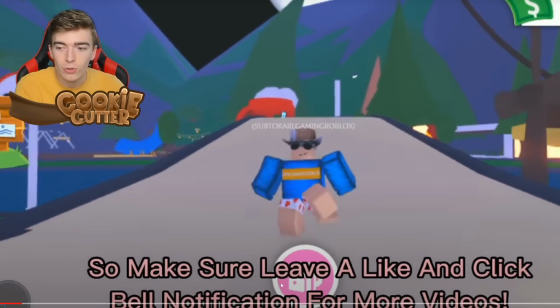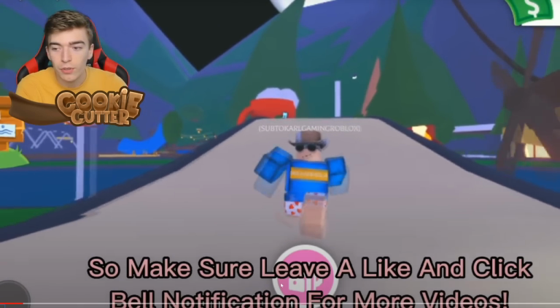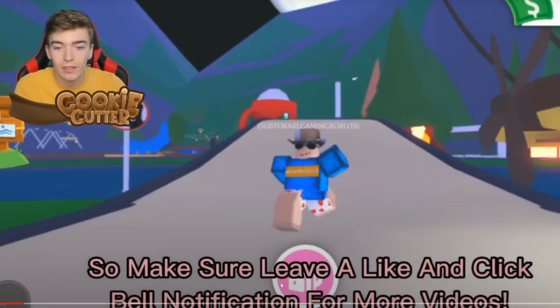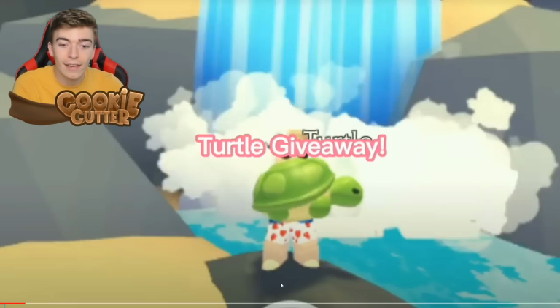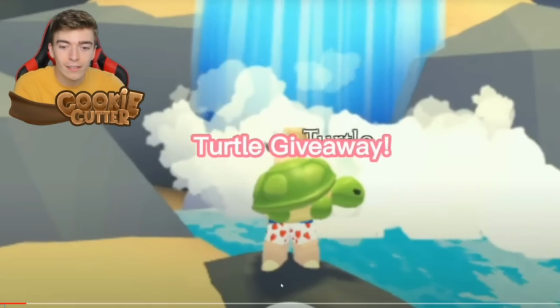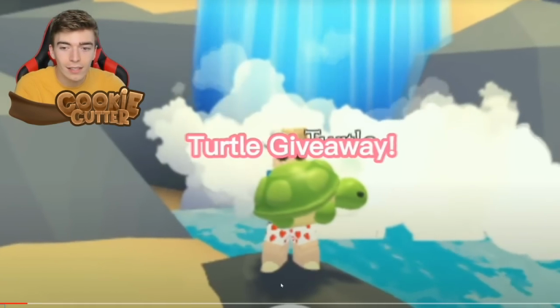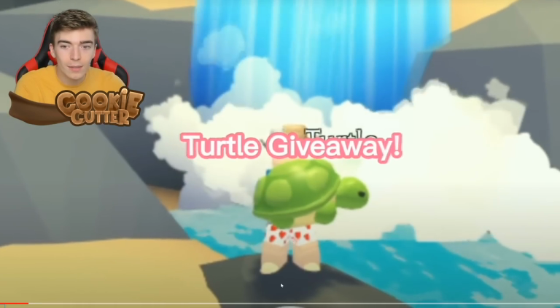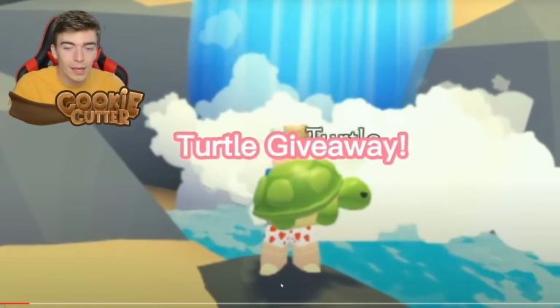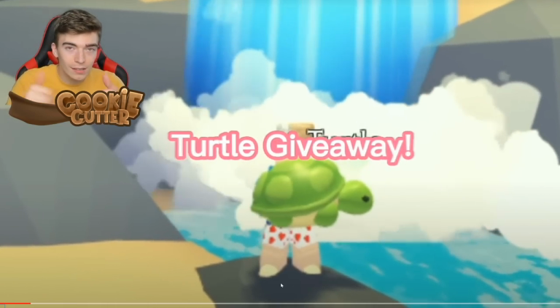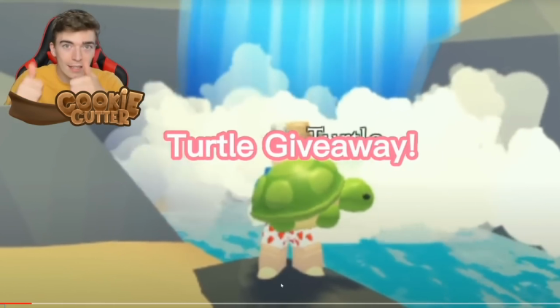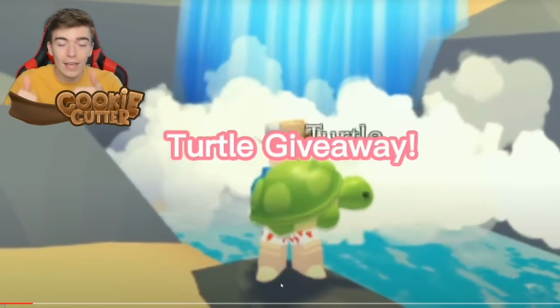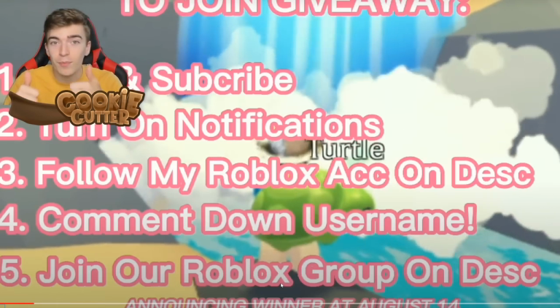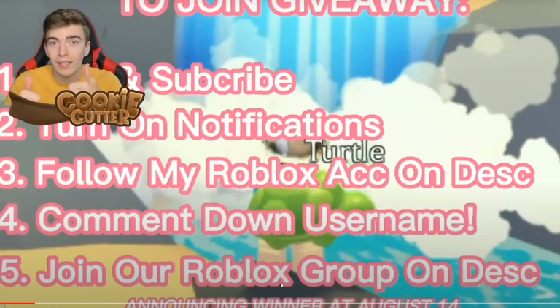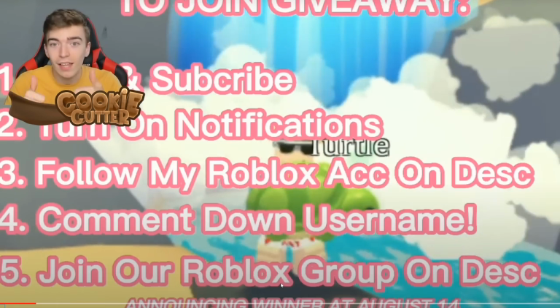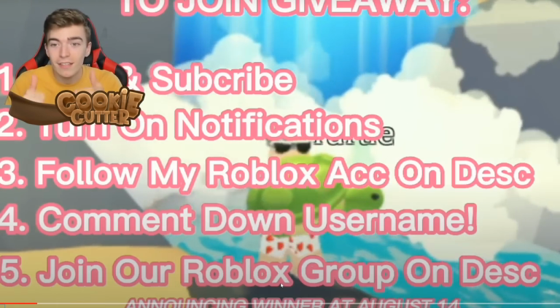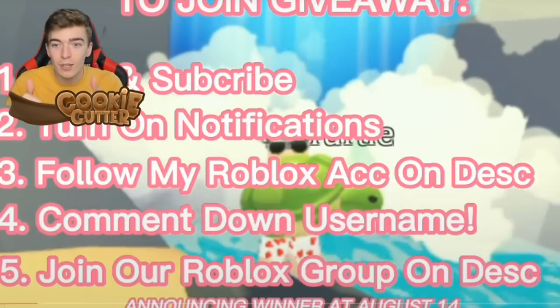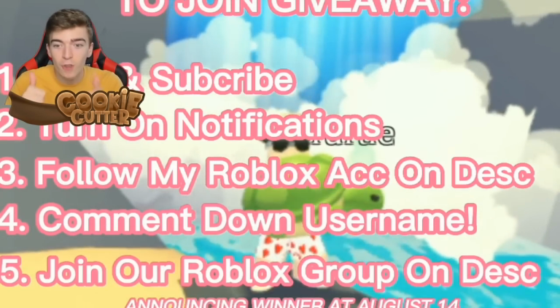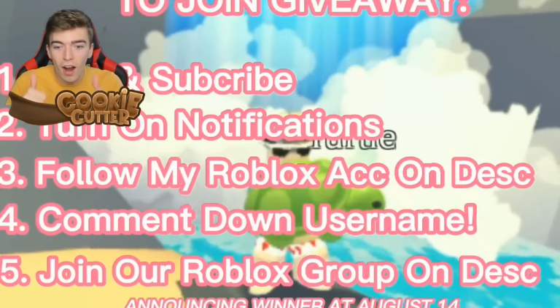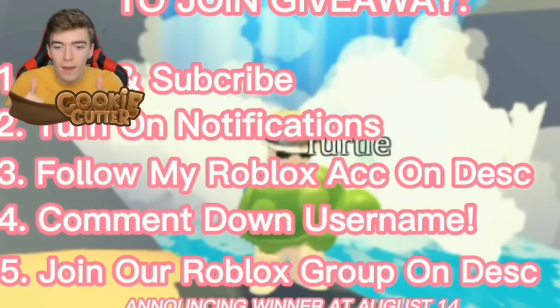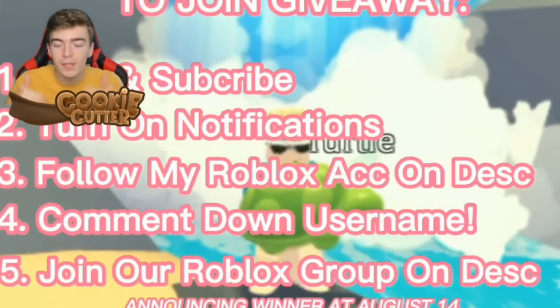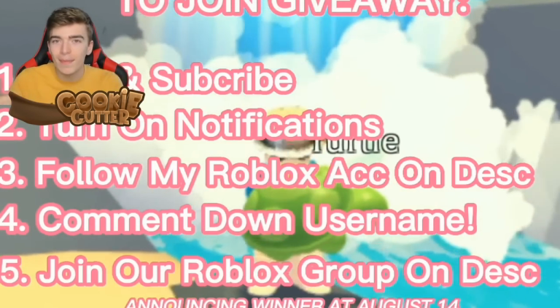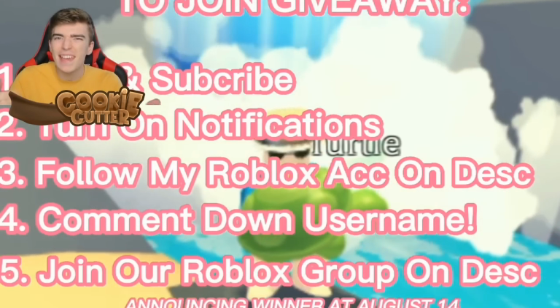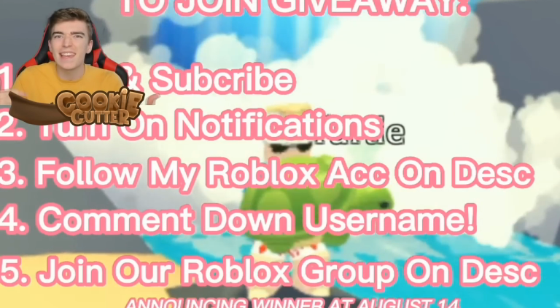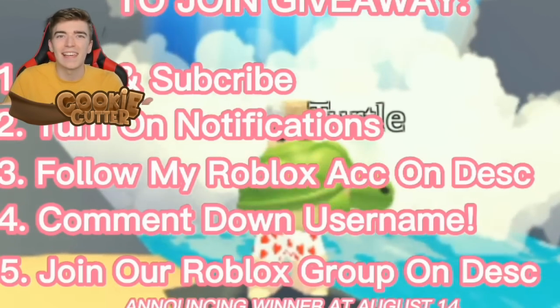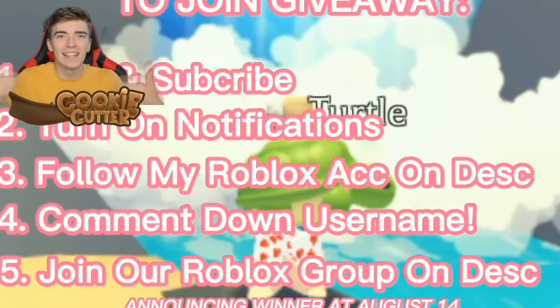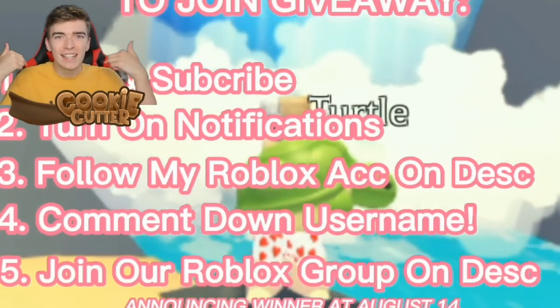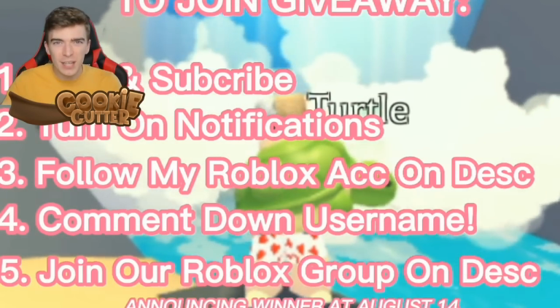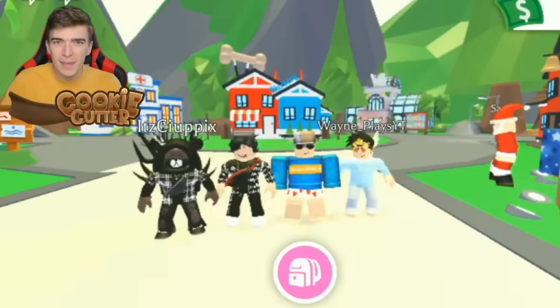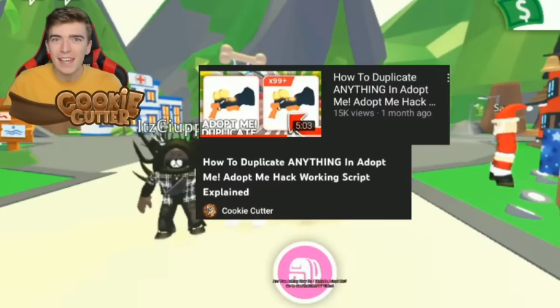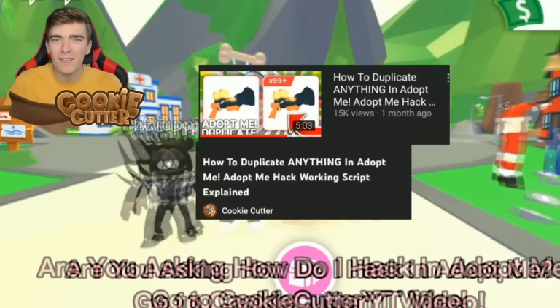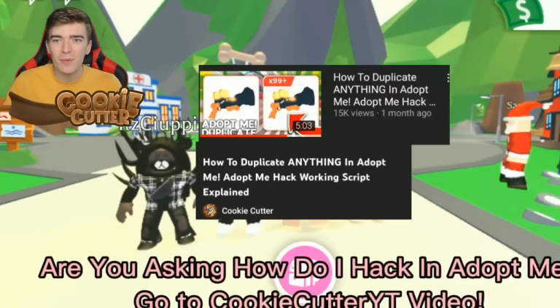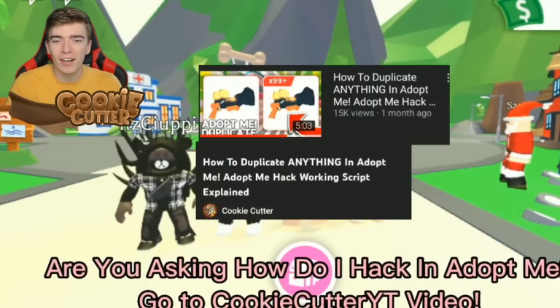Make sure to like and click the bell — yes, everybody, like and subscribe to me!